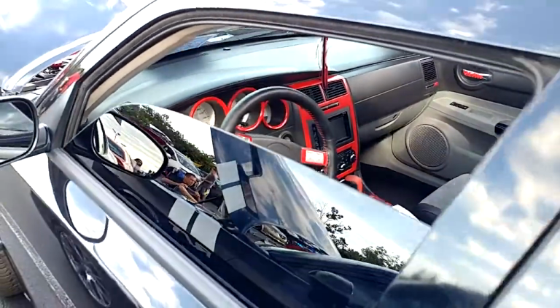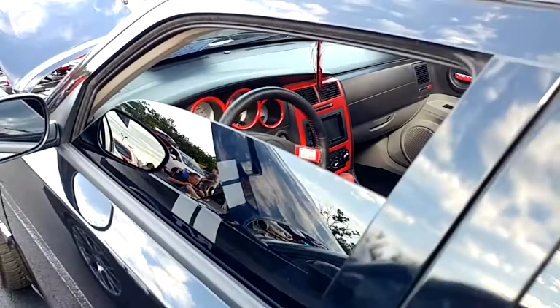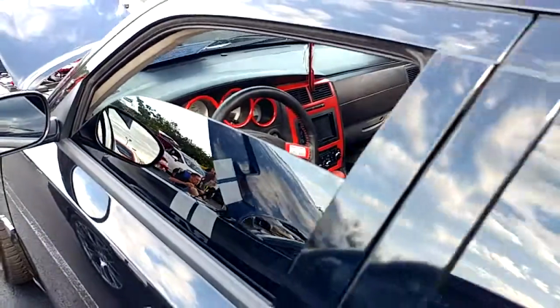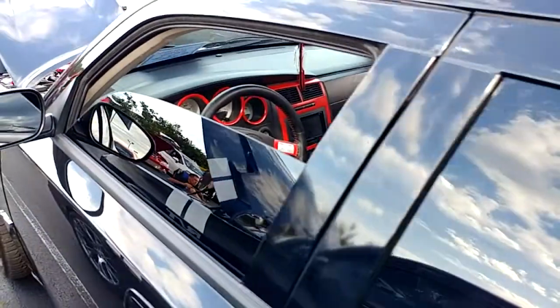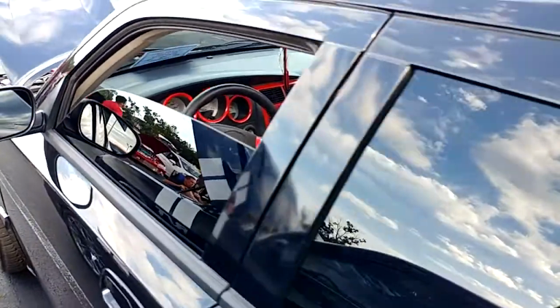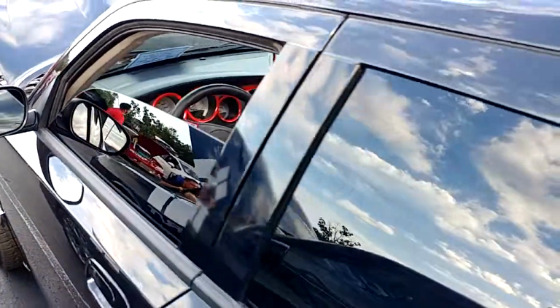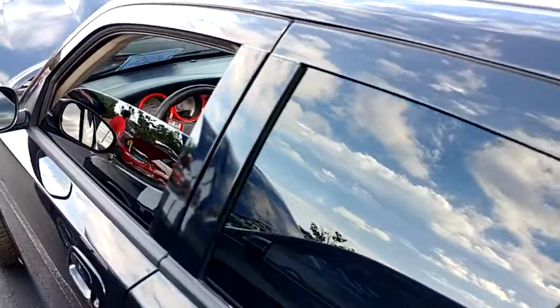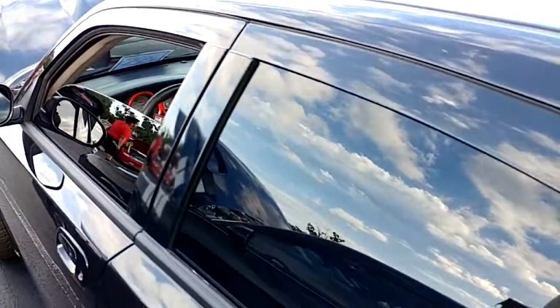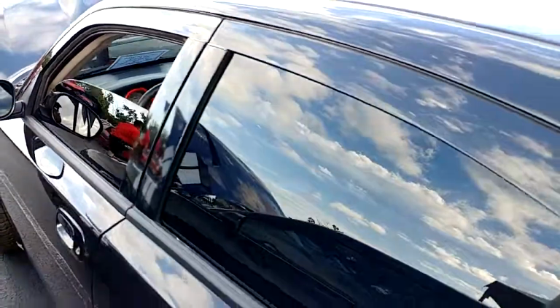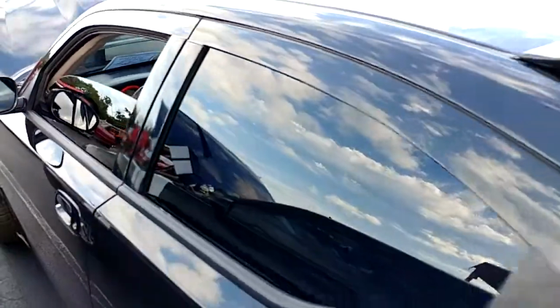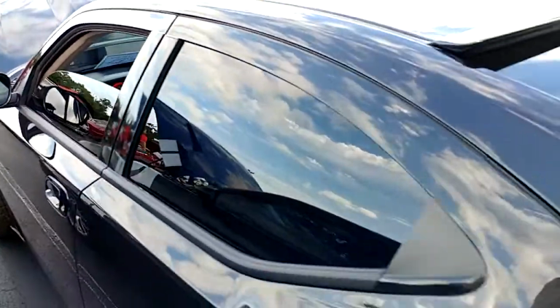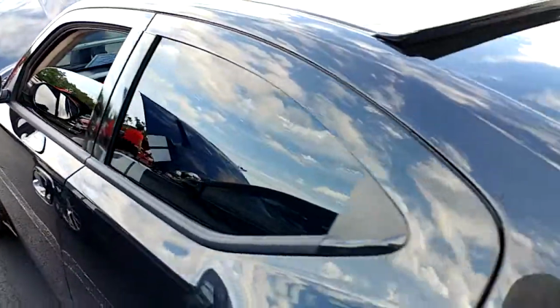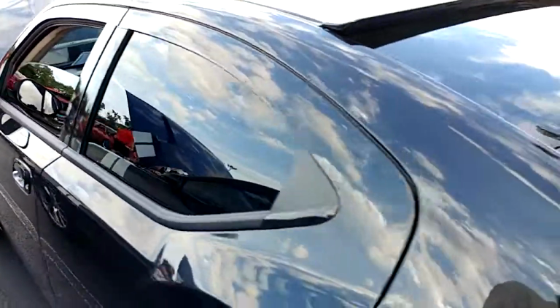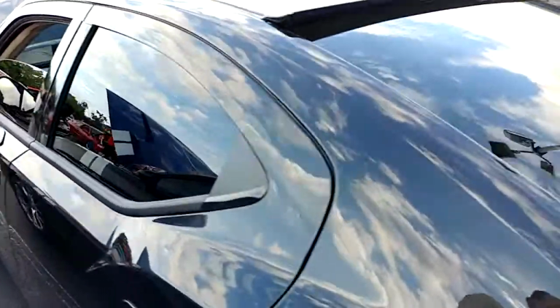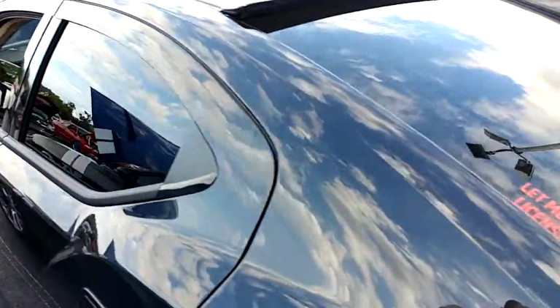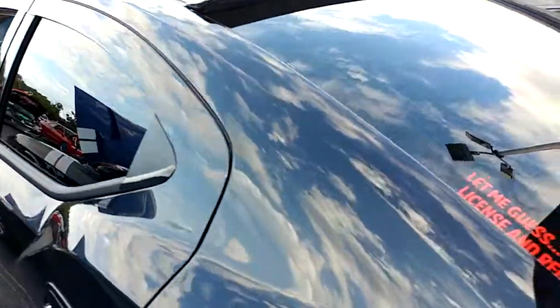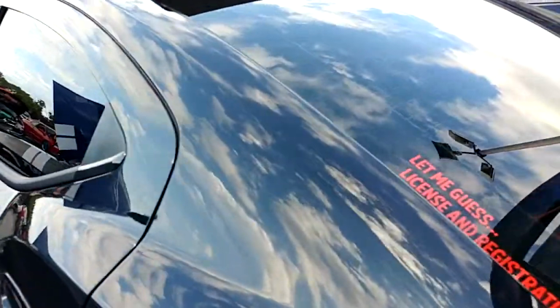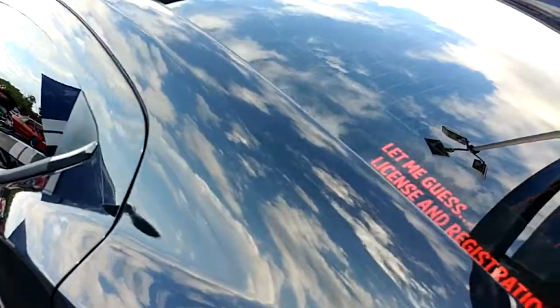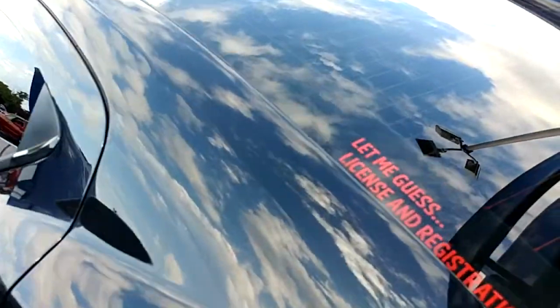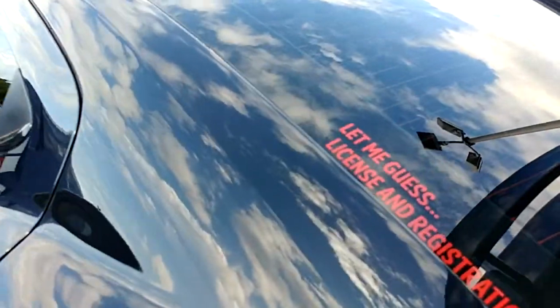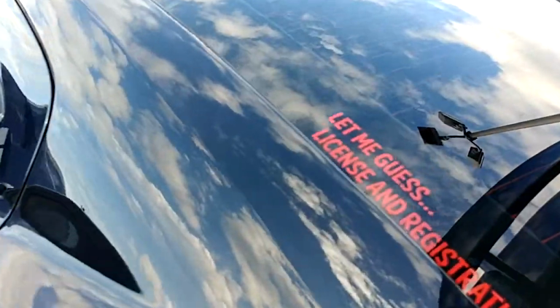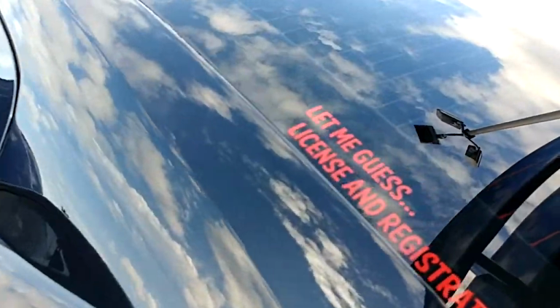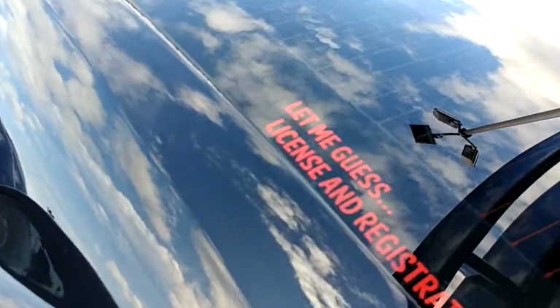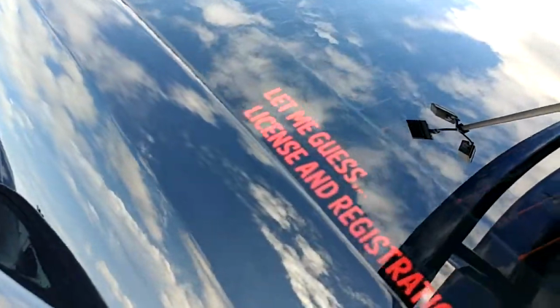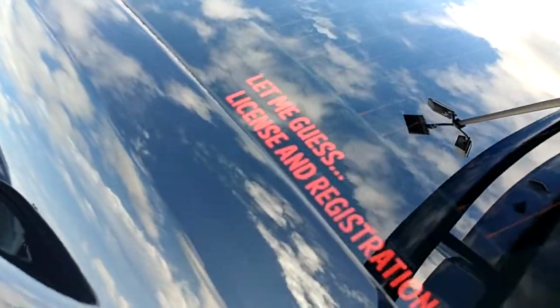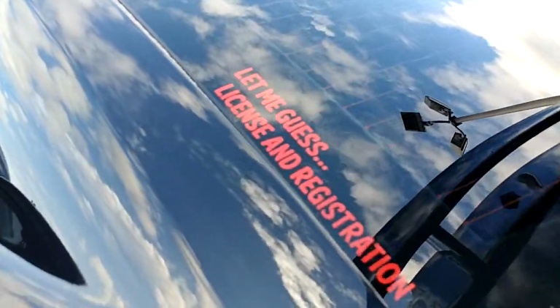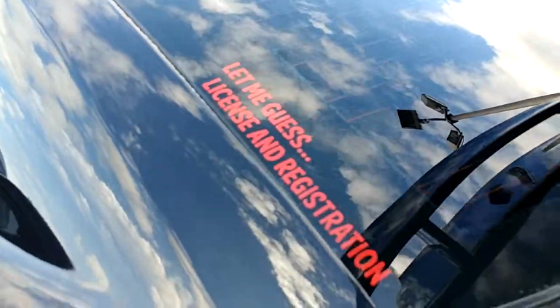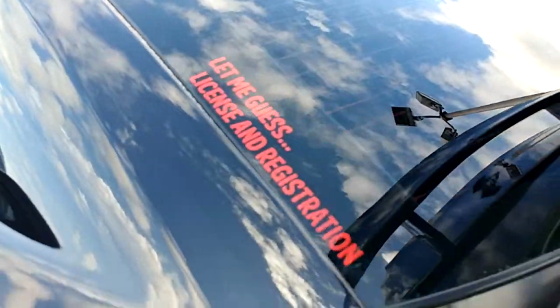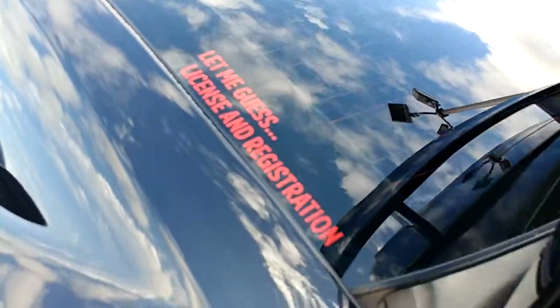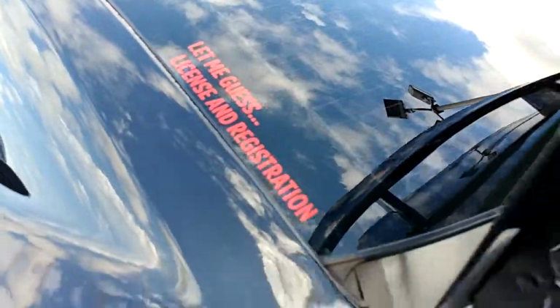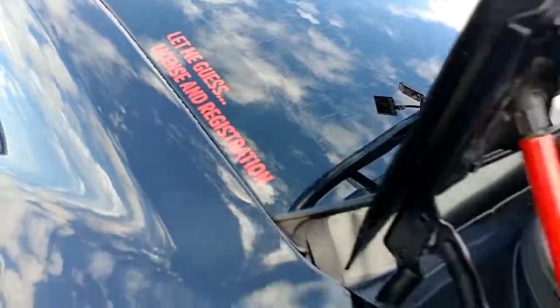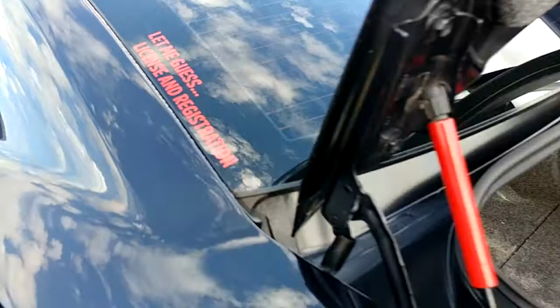Black with red accents all over it. And again, let me guess — license and registration.